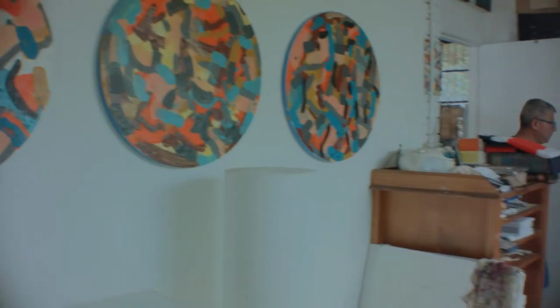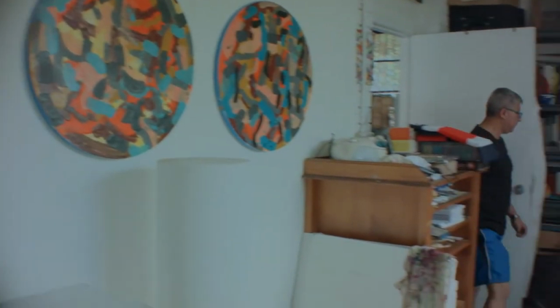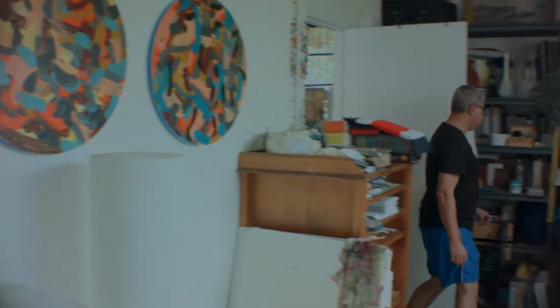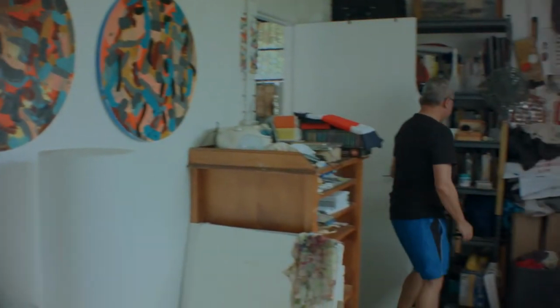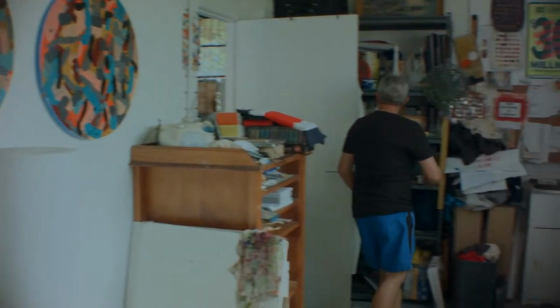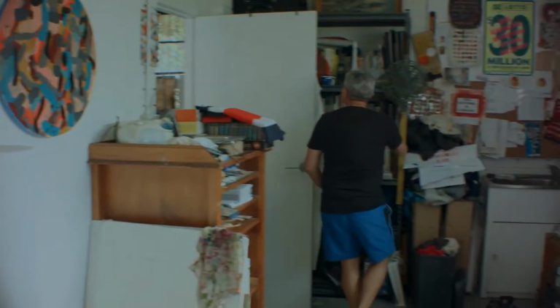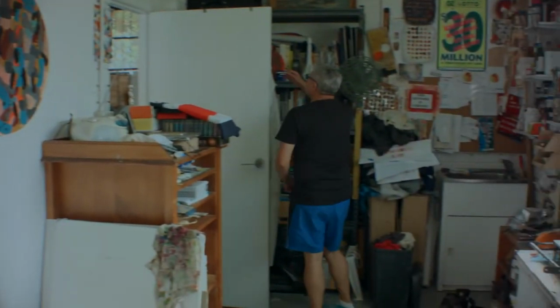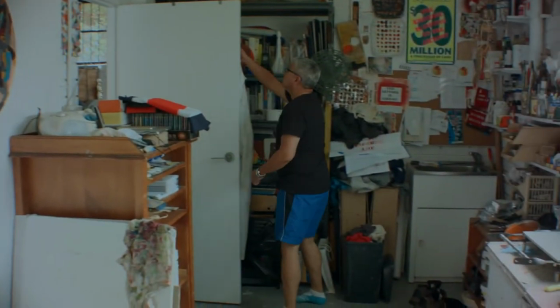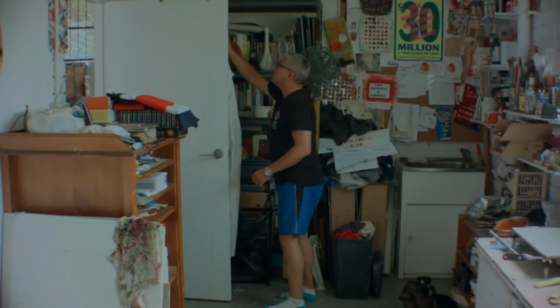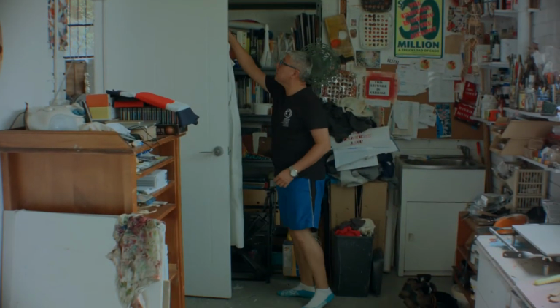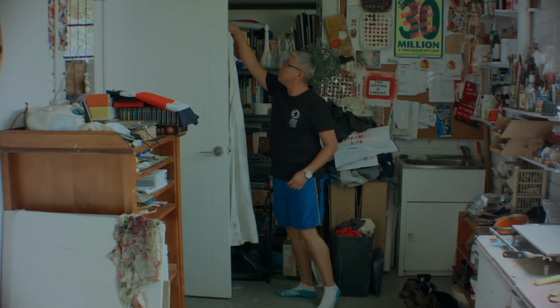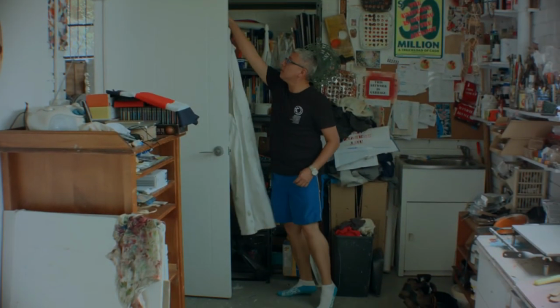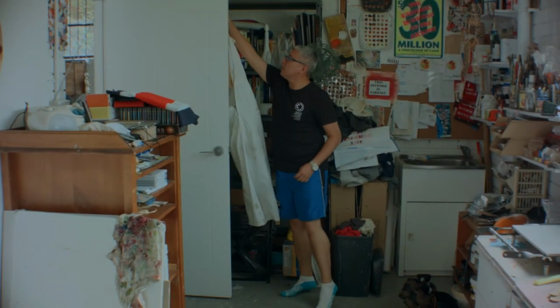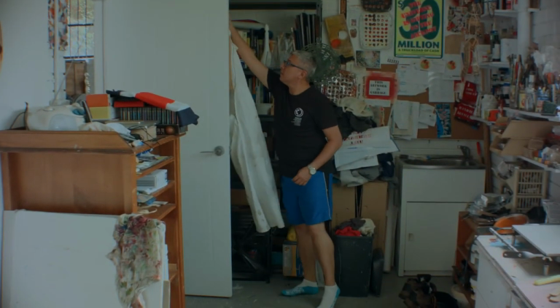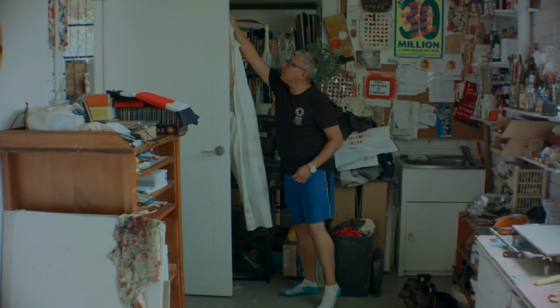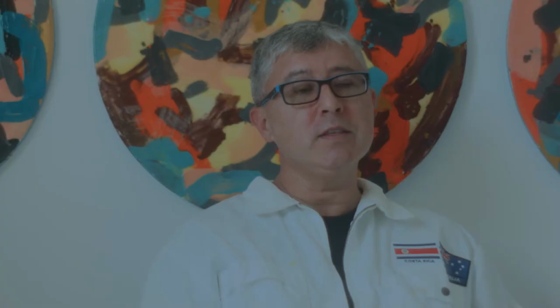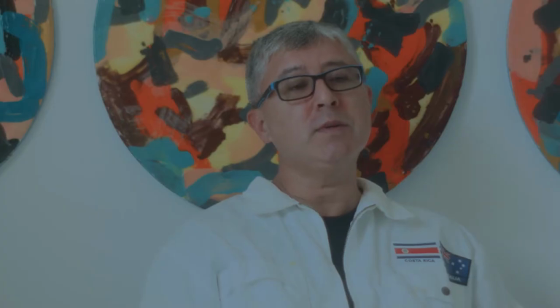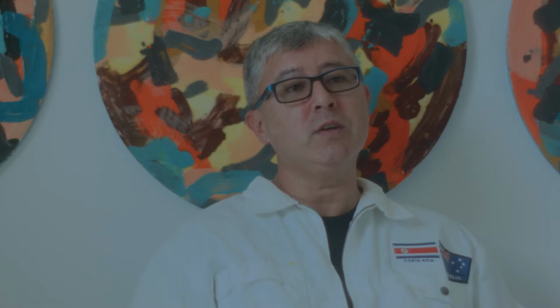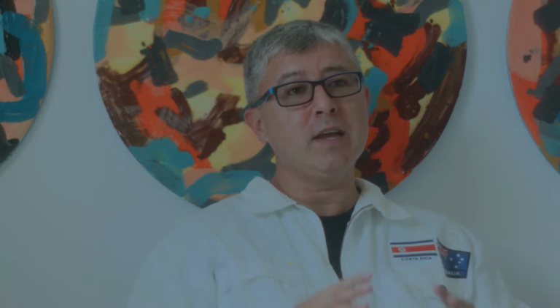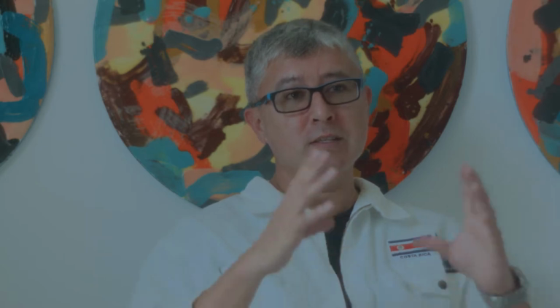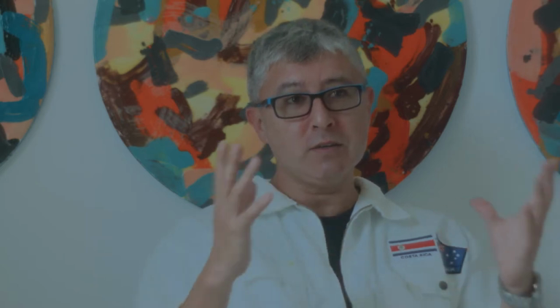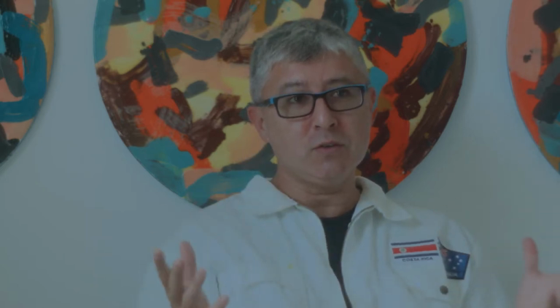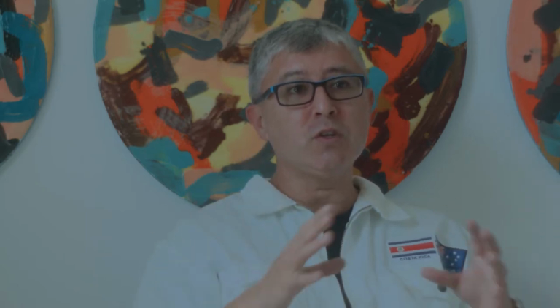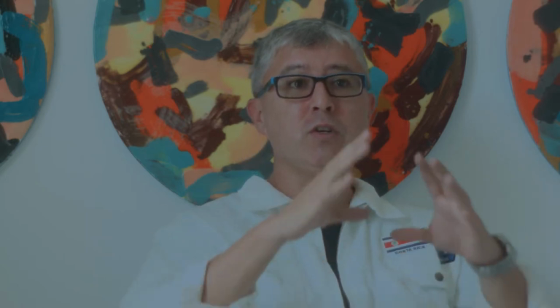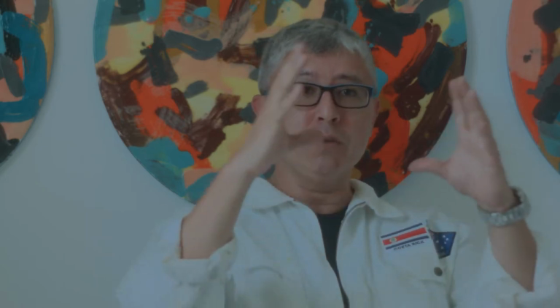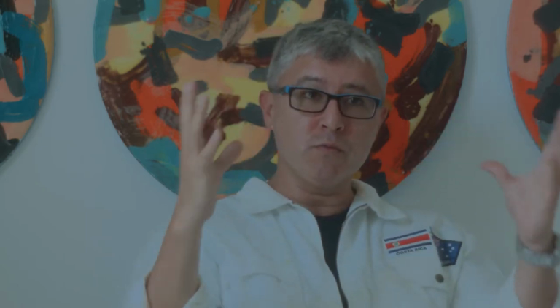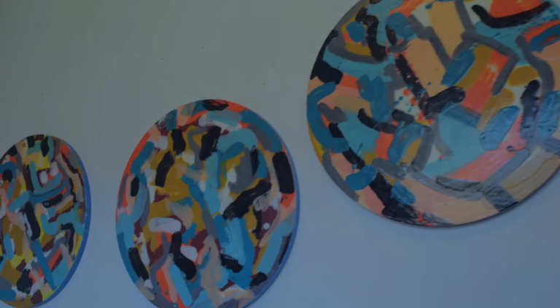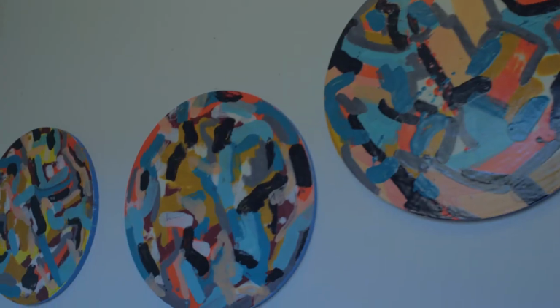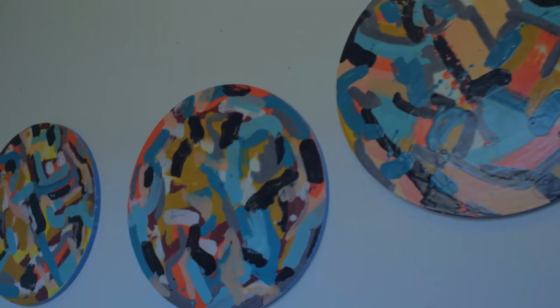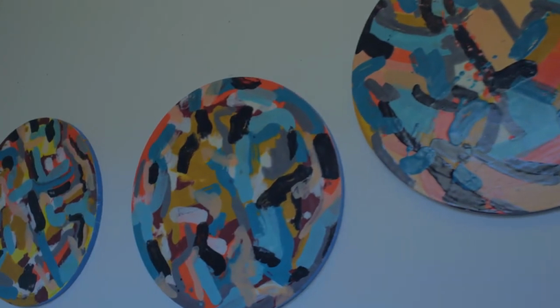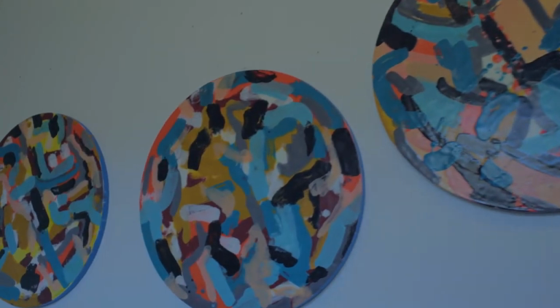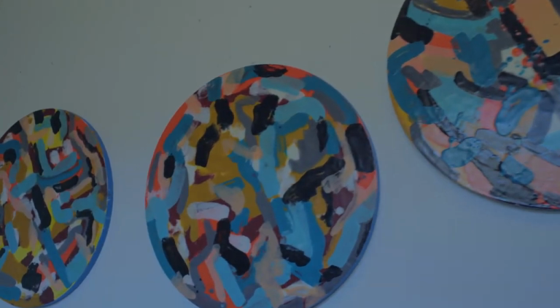I'm working on a series of encaustics on board. In this particular case they're just tondos — round shapes.